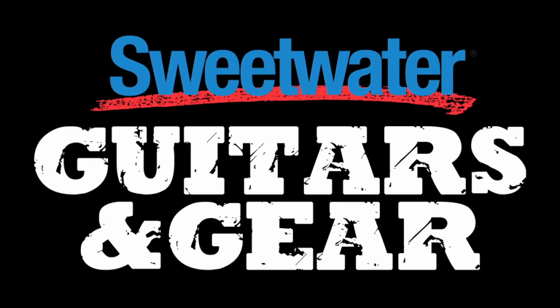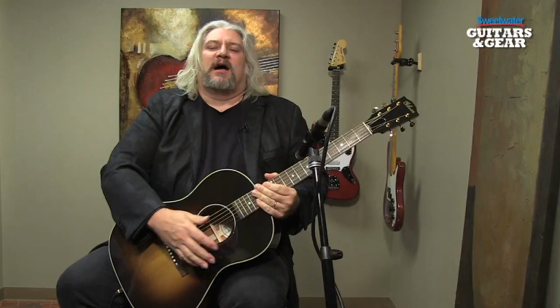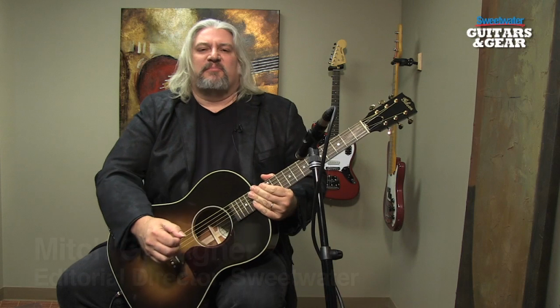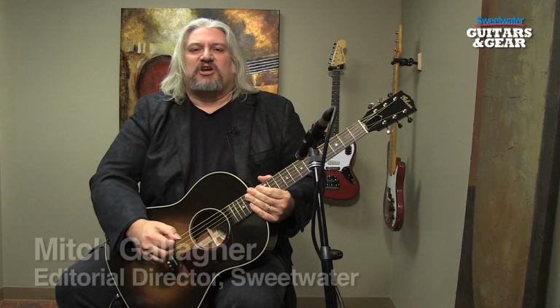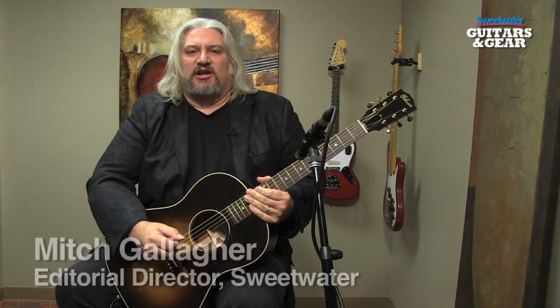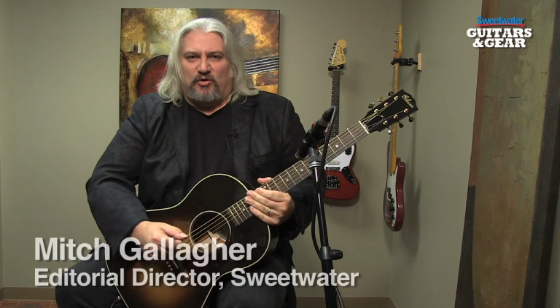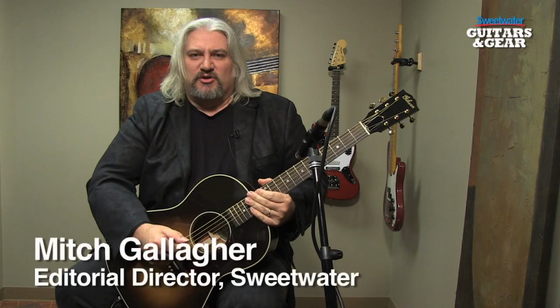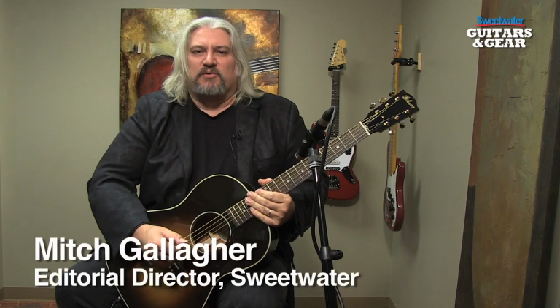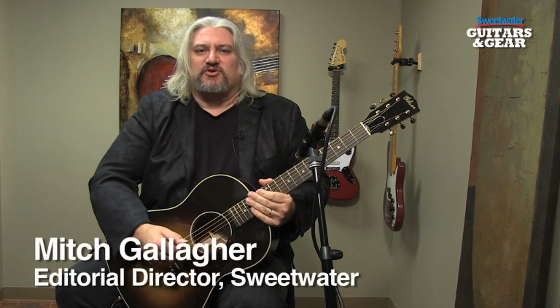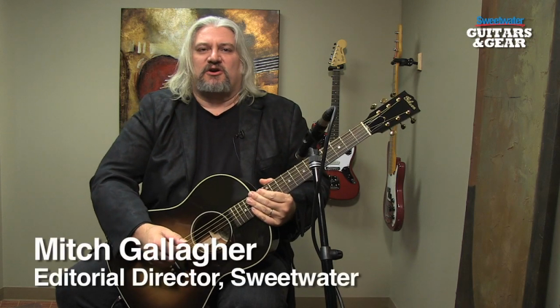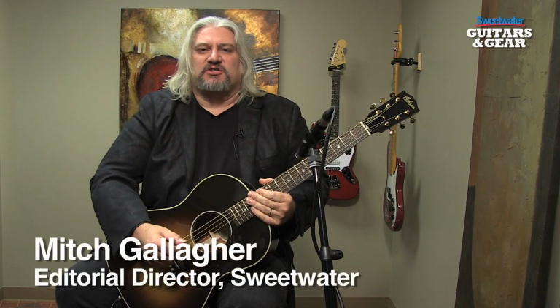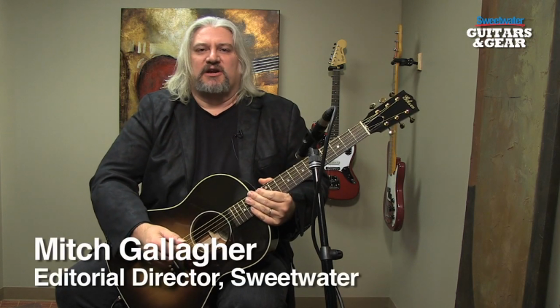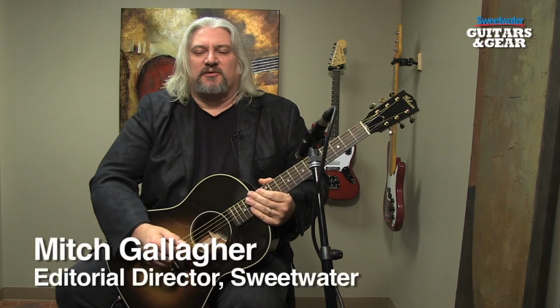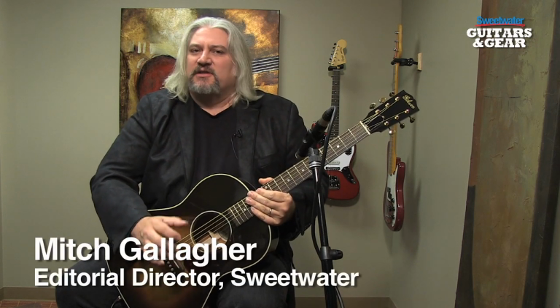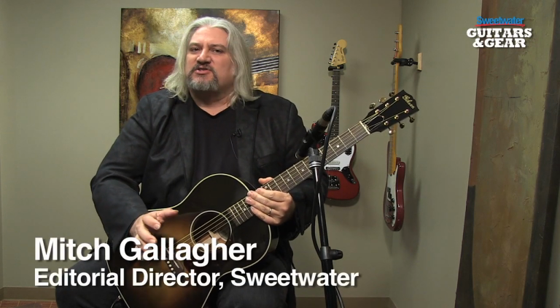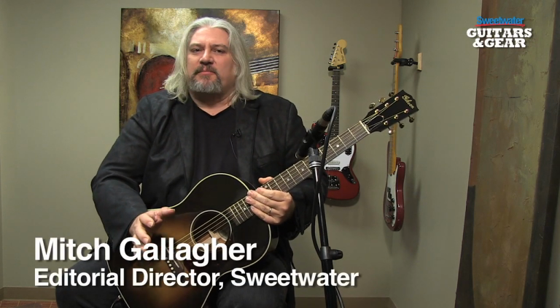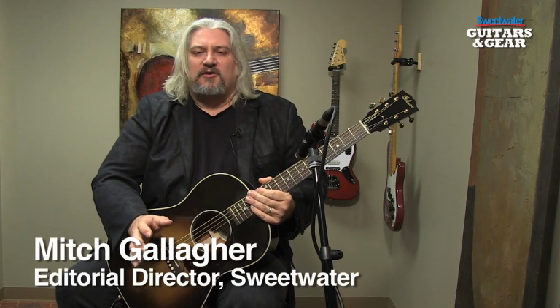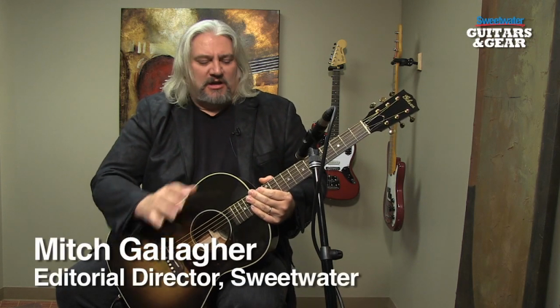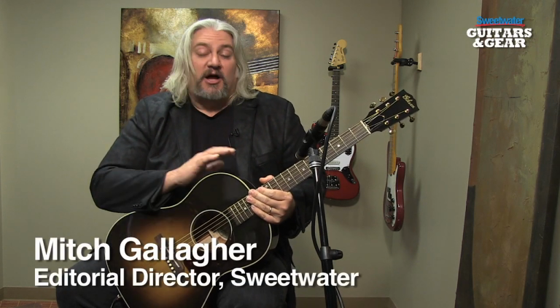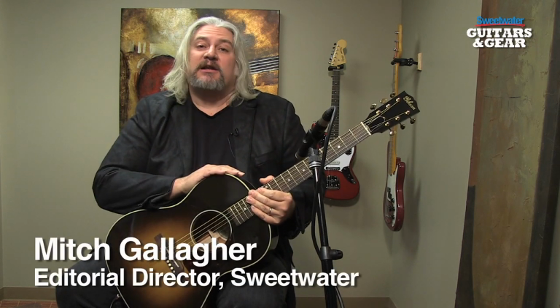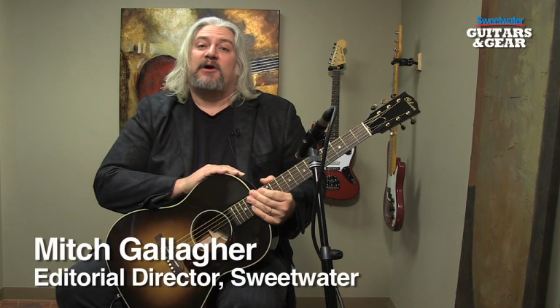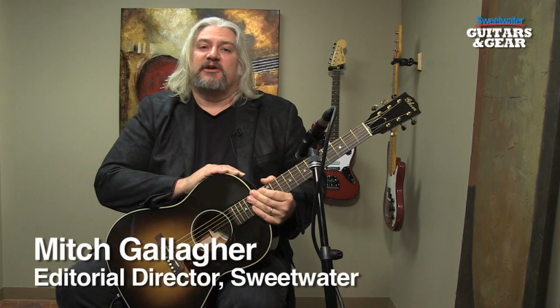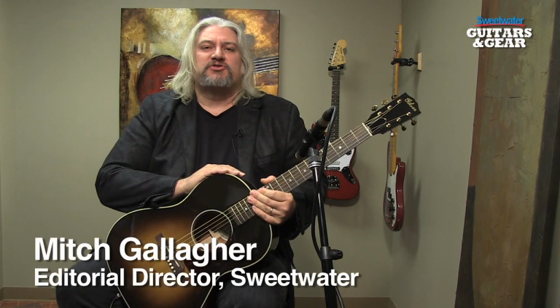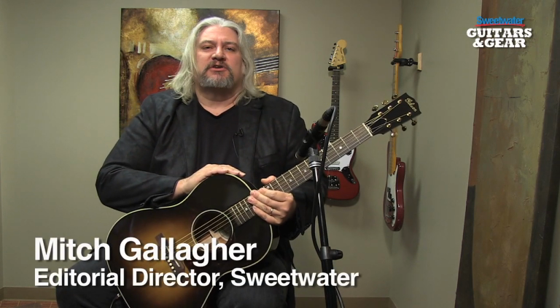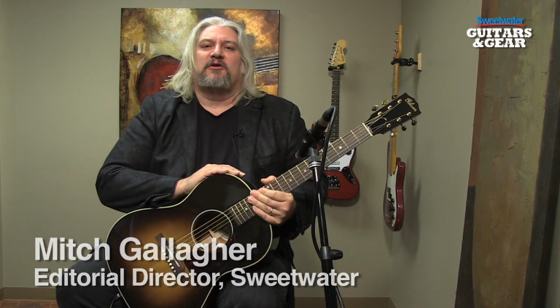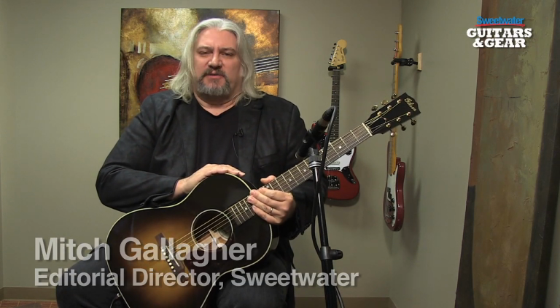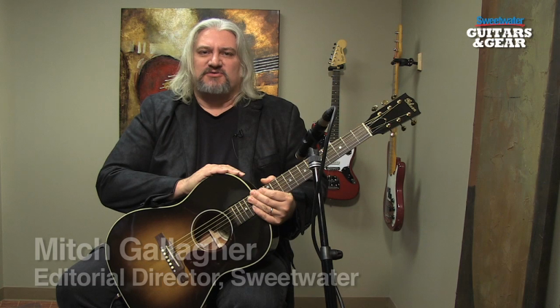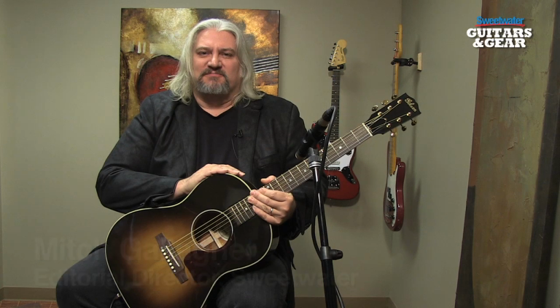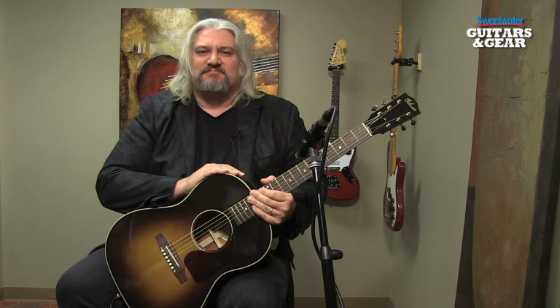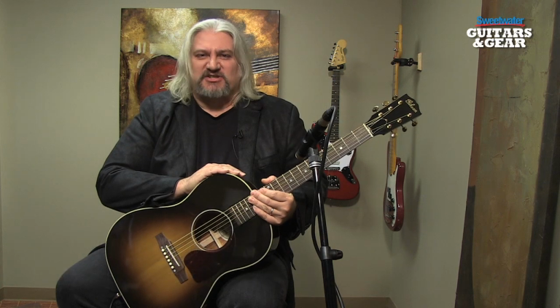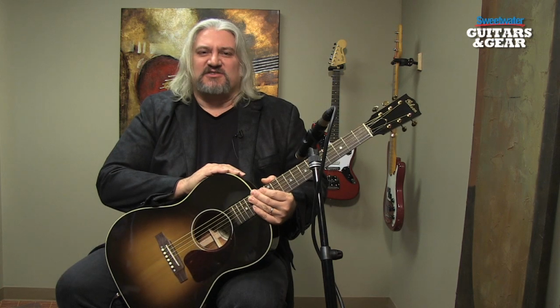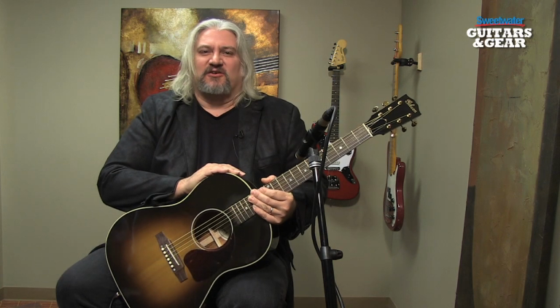Hi, I'm Mitch Gallagher. Welcome to Sweetwater's Guitars and Gear. This time out, a mahogany bodied acoustic guitar from Gibson. Let's get started.